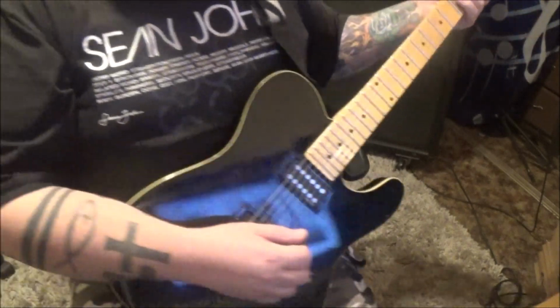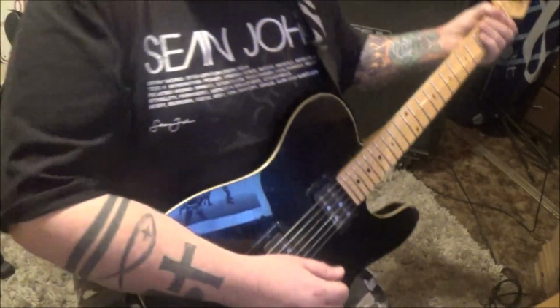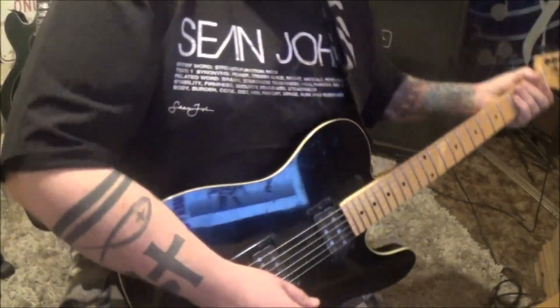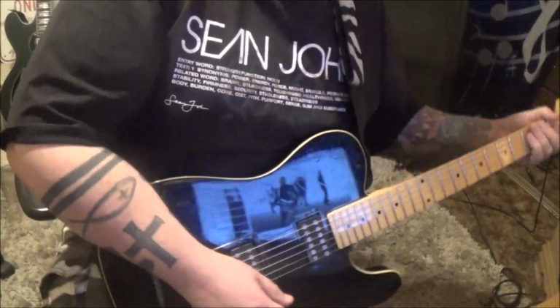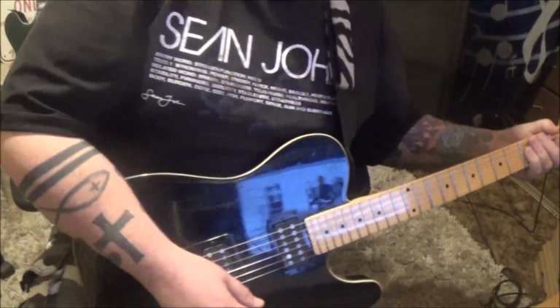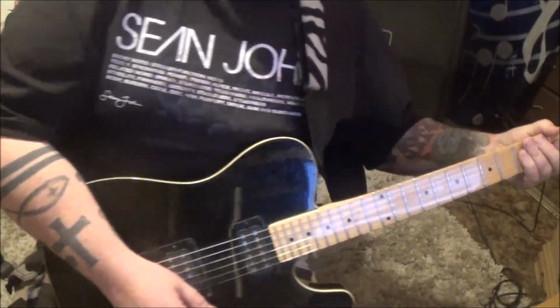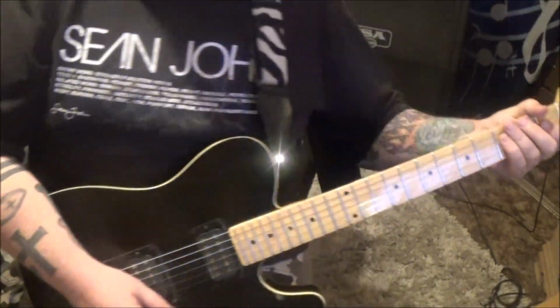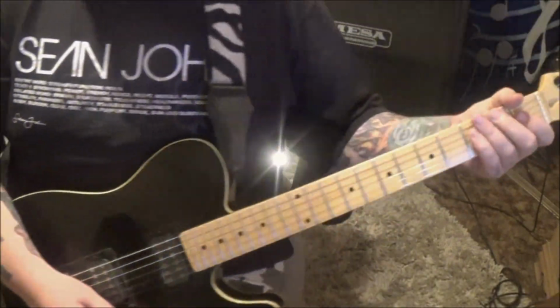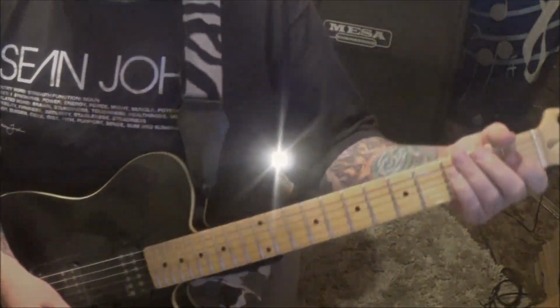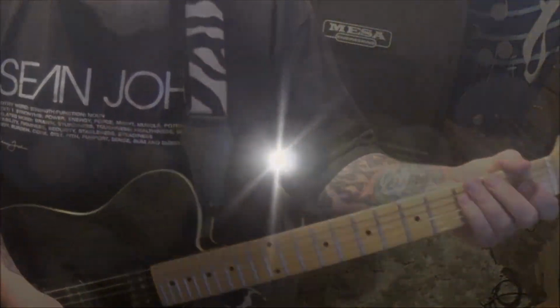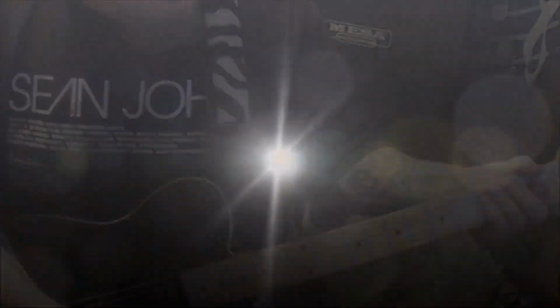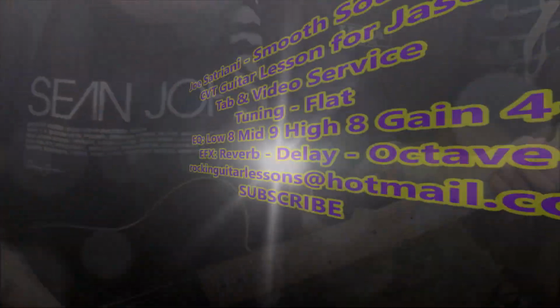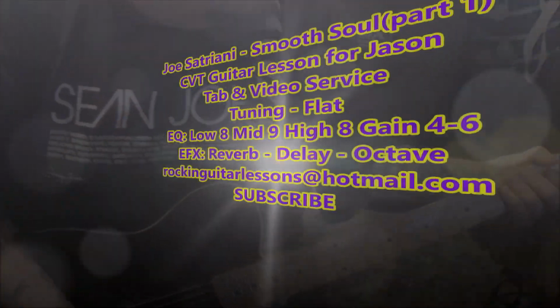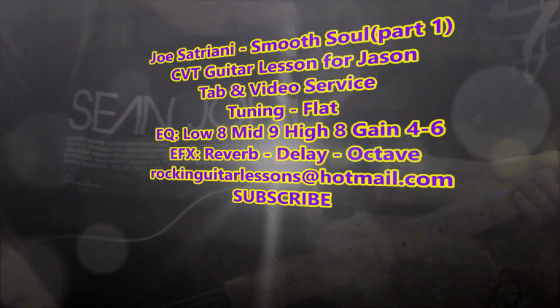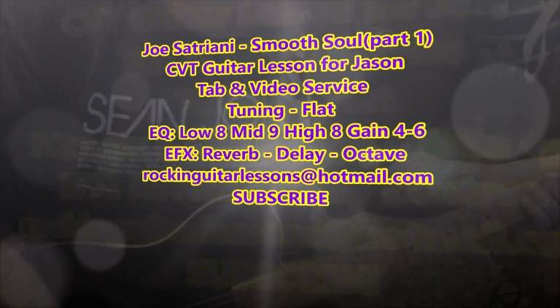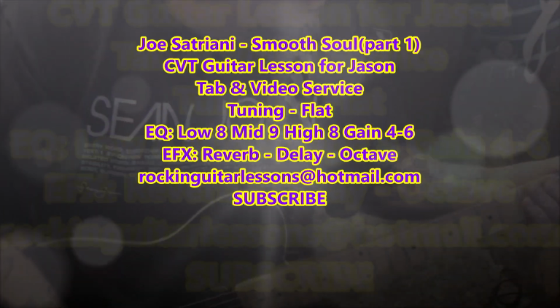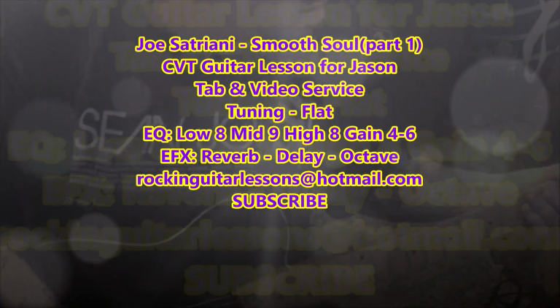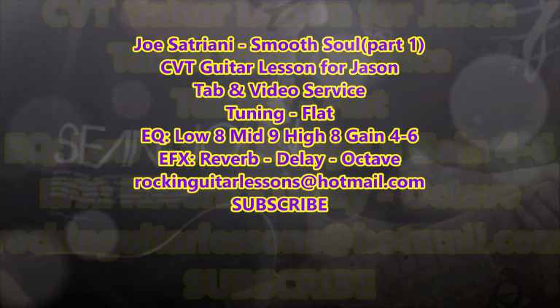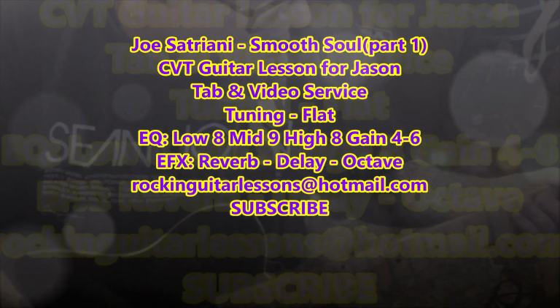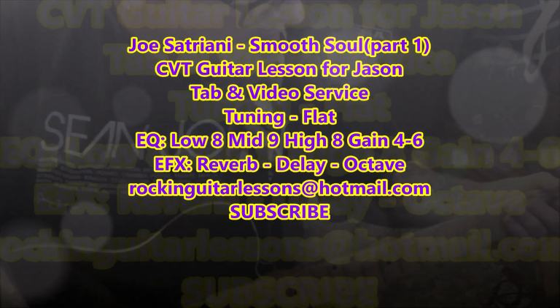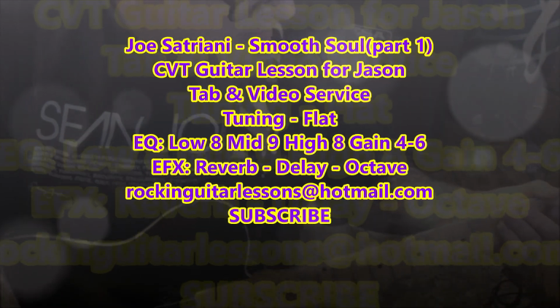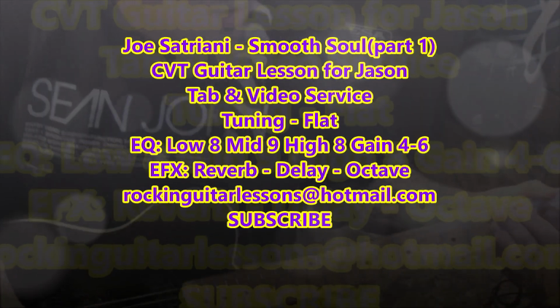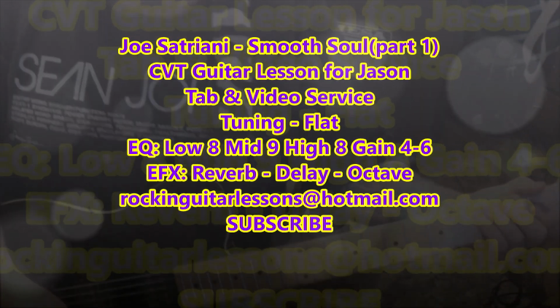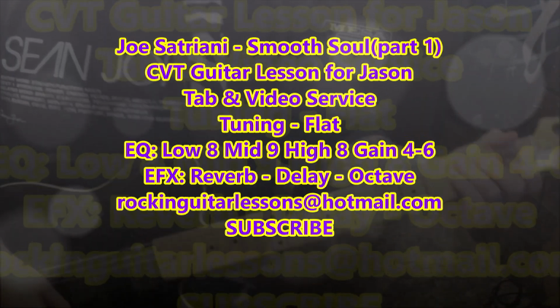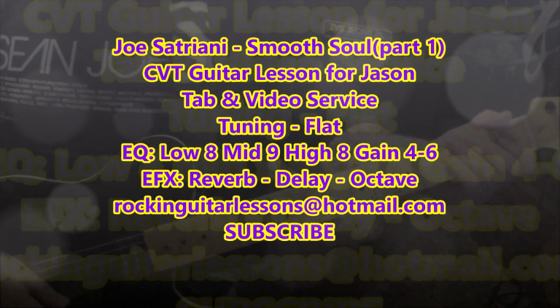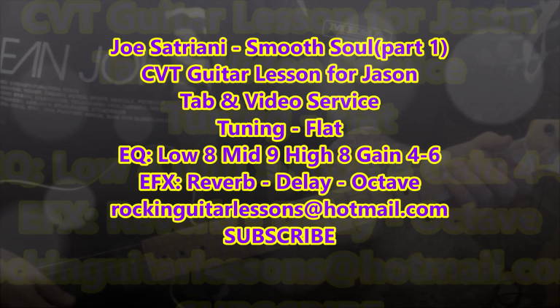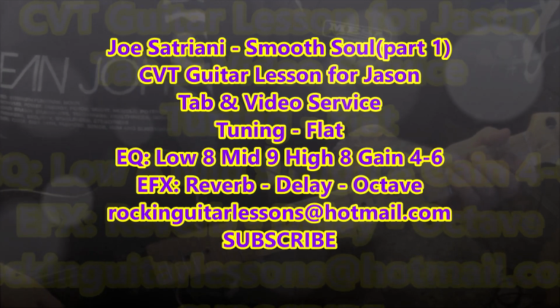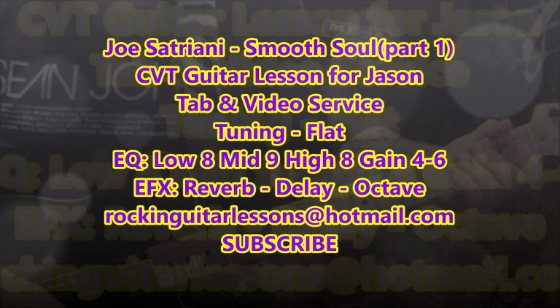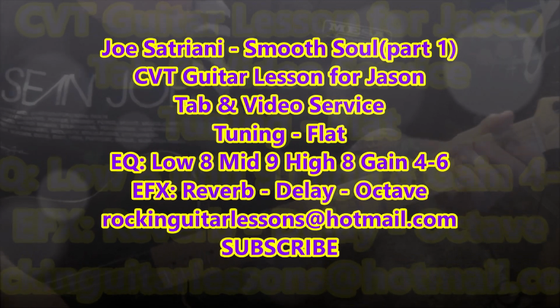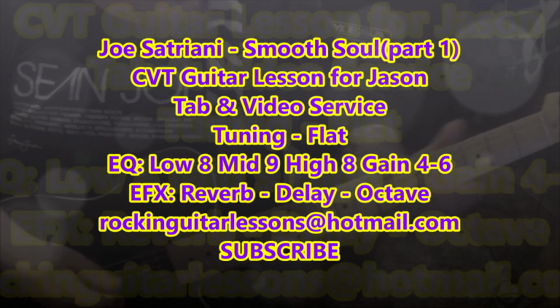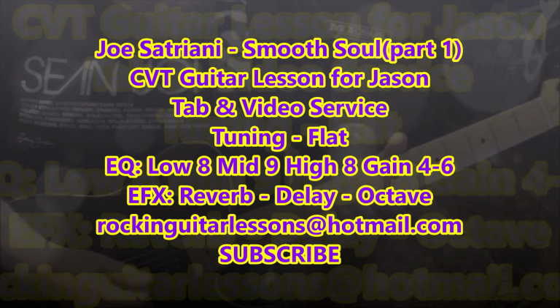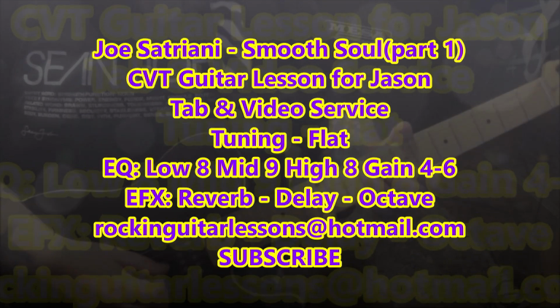Smooth Soul by Joe Satriani — this is a CBT guitar lesson for Jason.